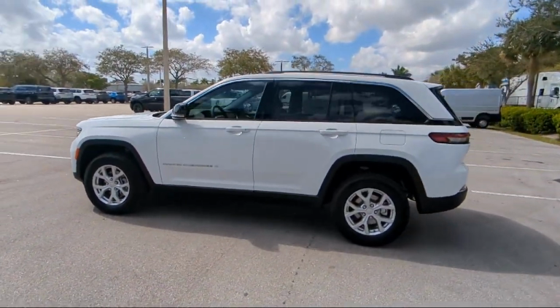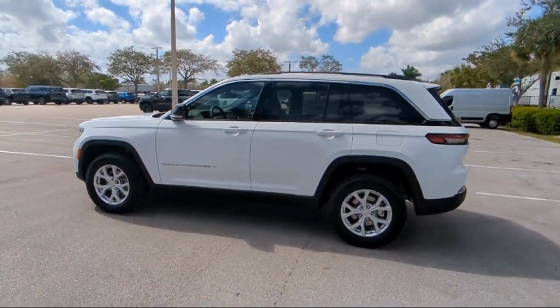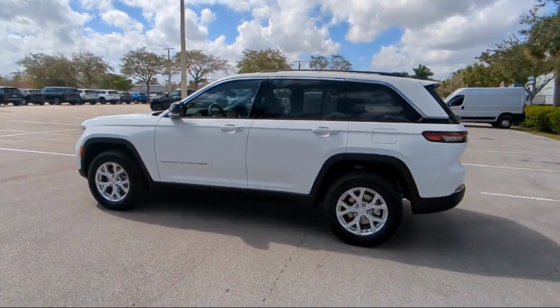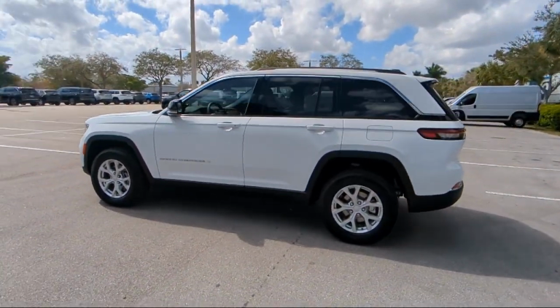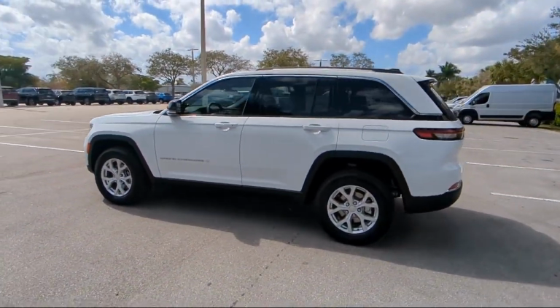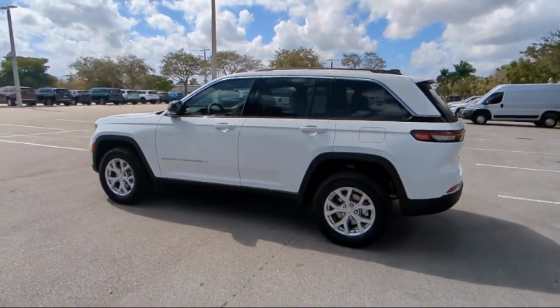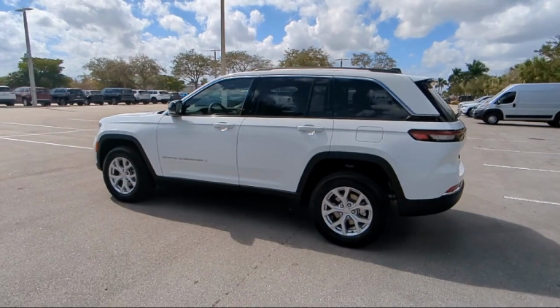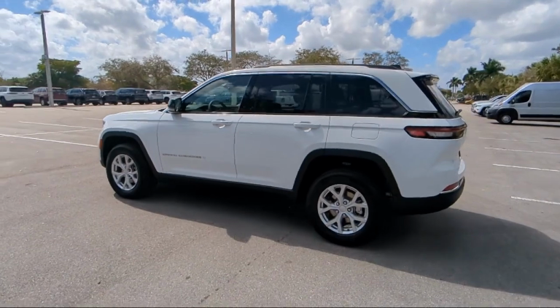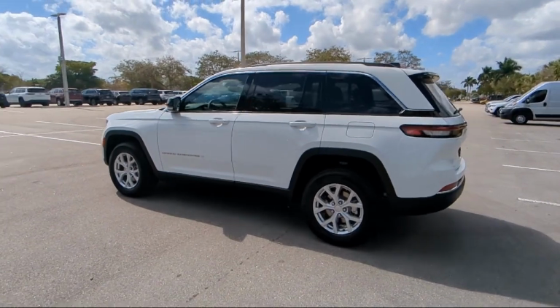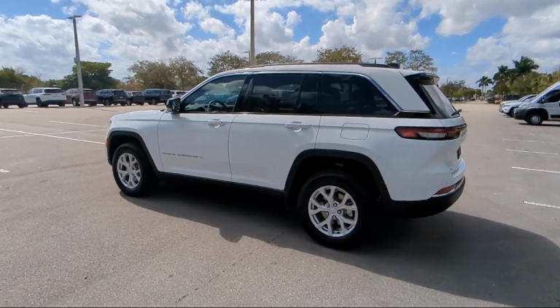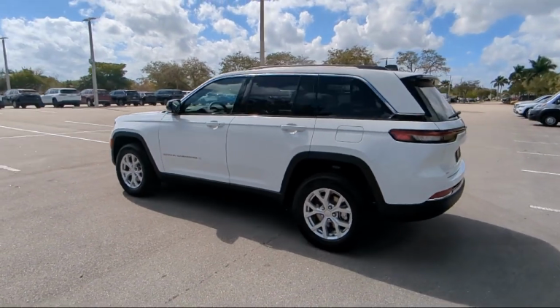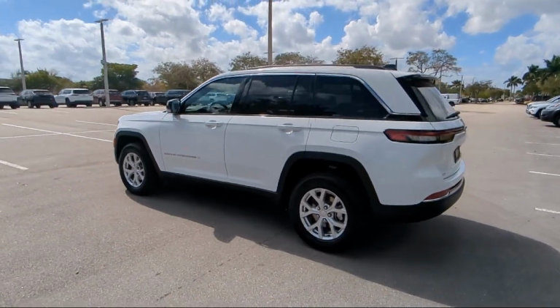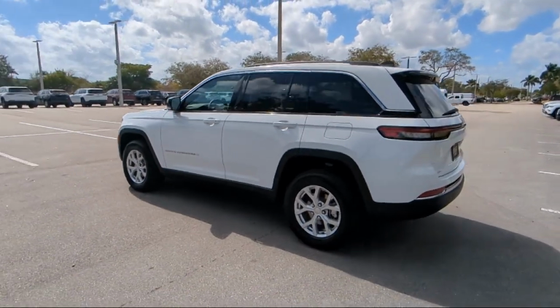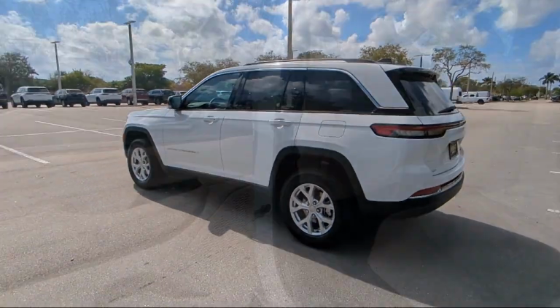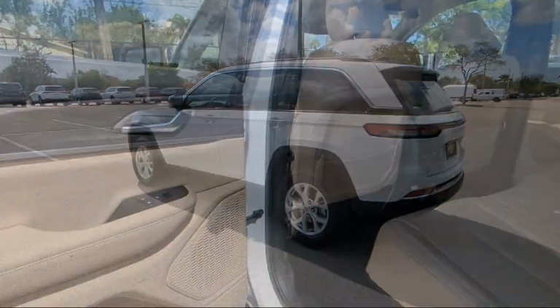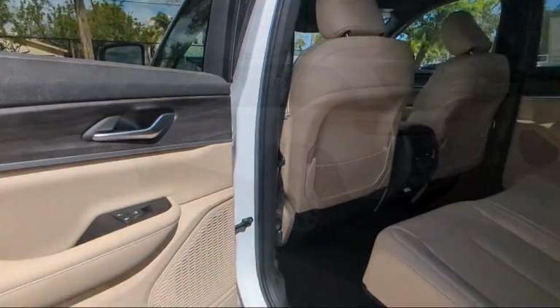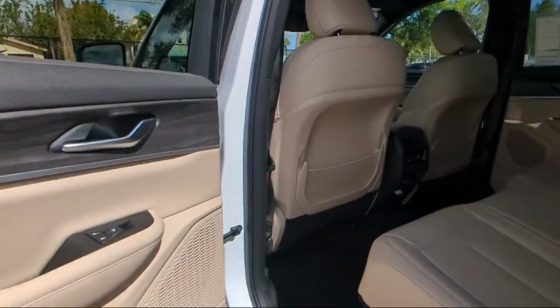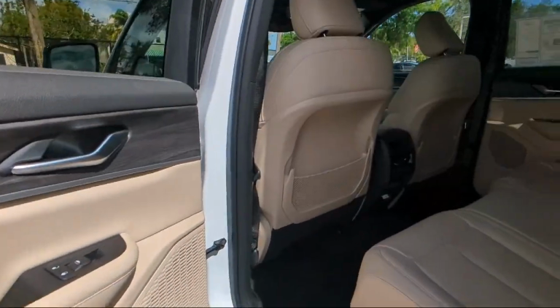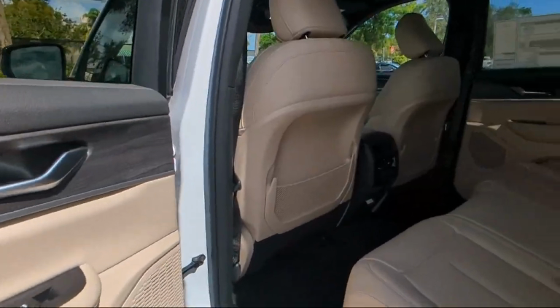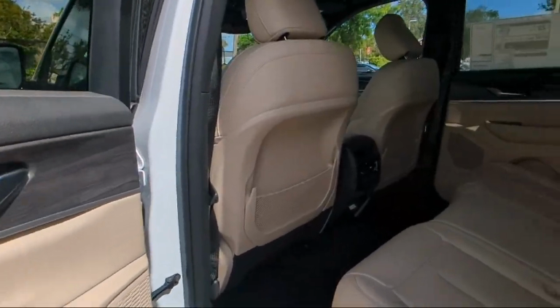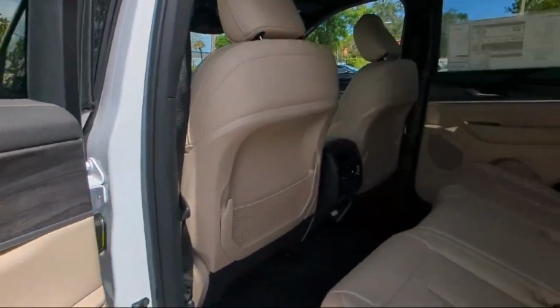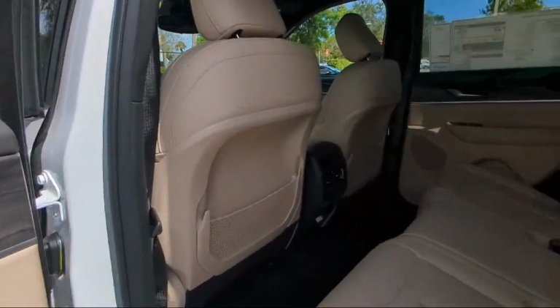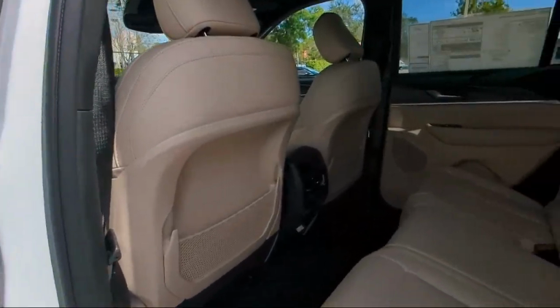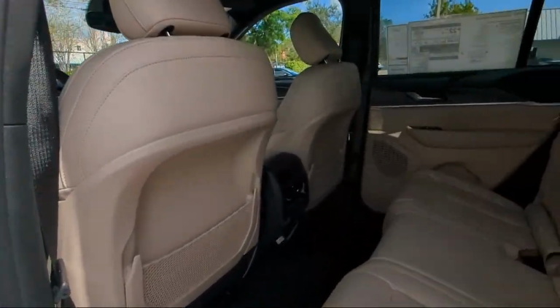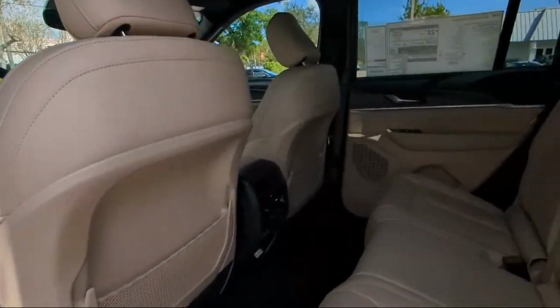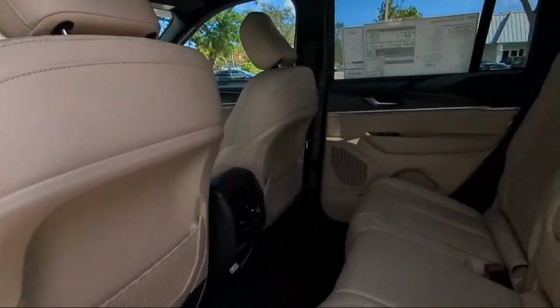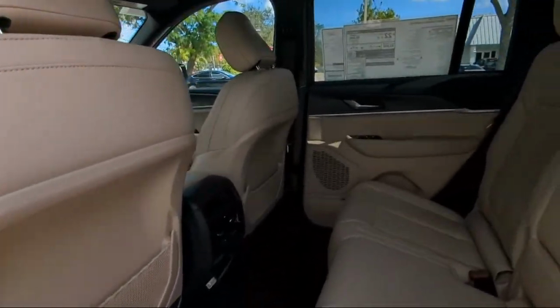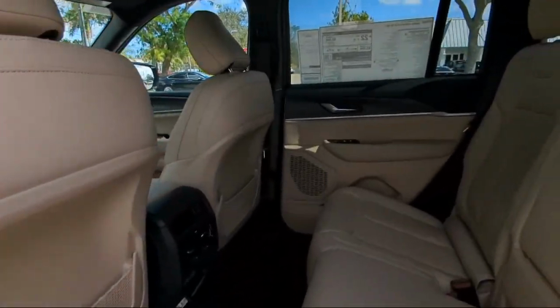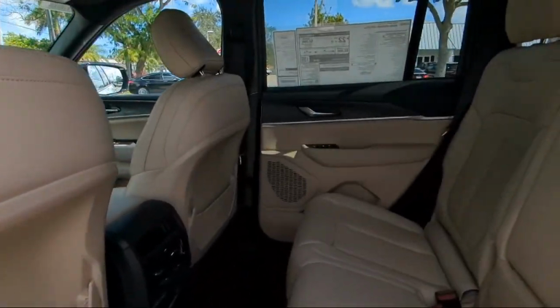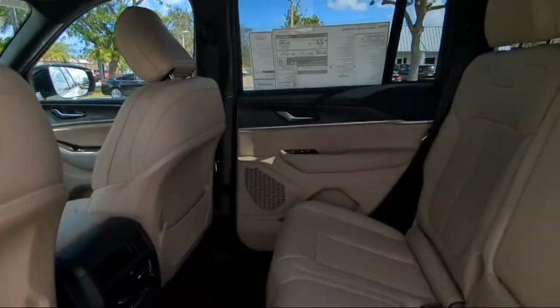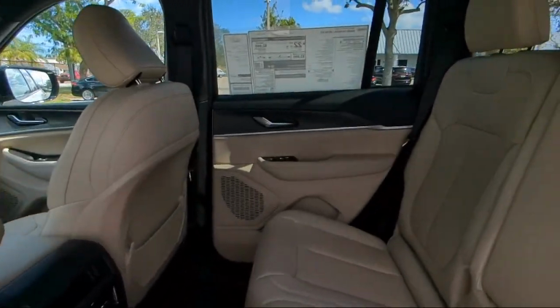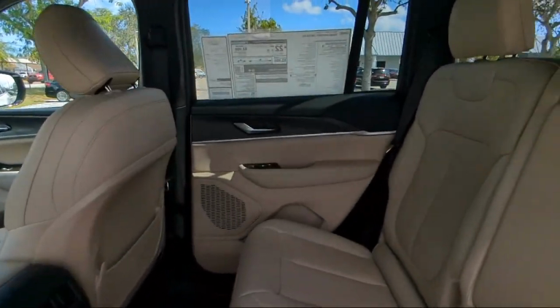So come visit us today at Rego Chrysler Dodge Jeep Ram Margate, and remember, you gotta go. See you next time.